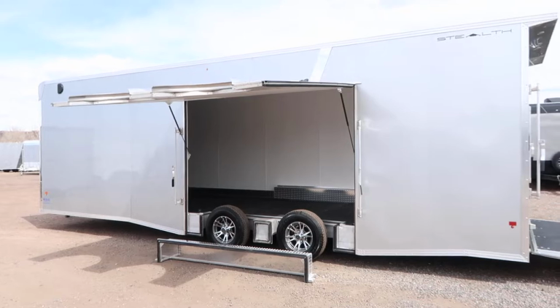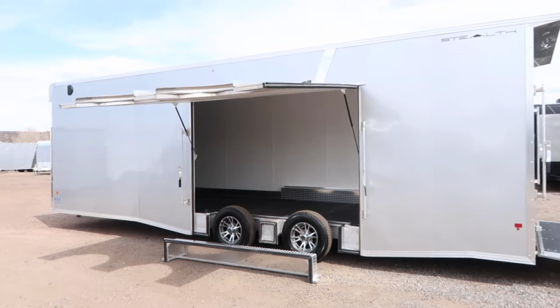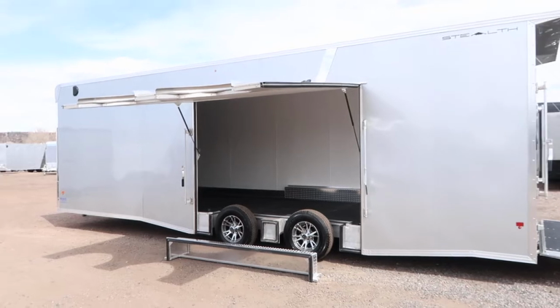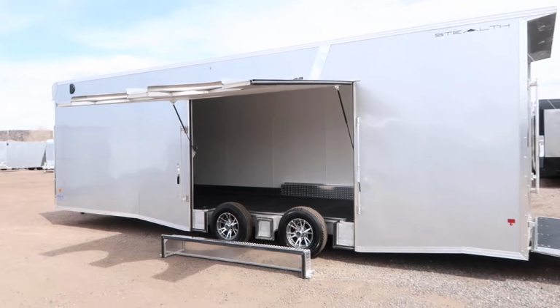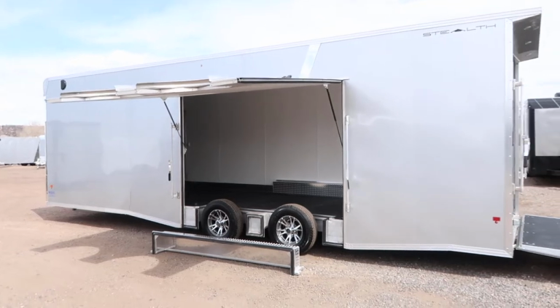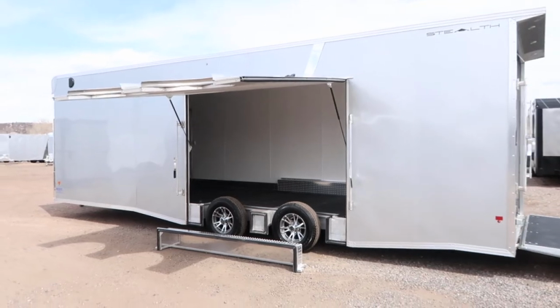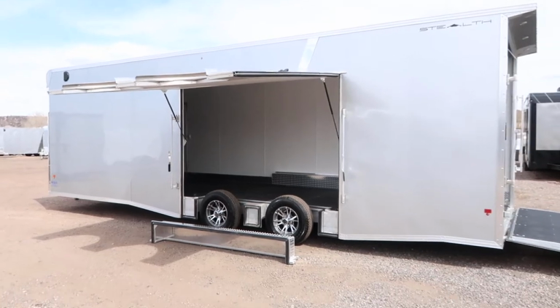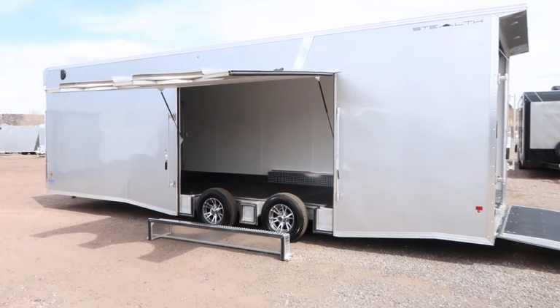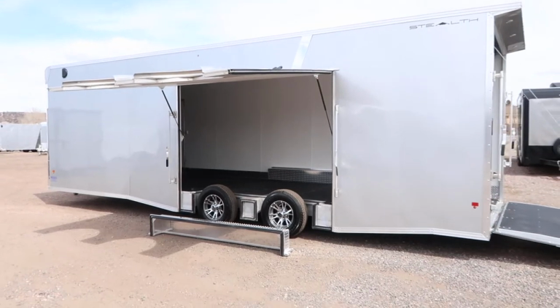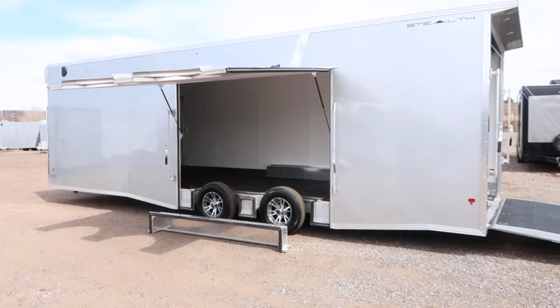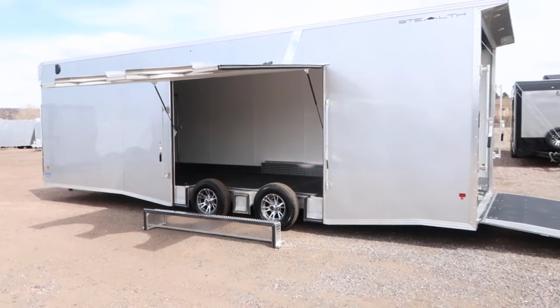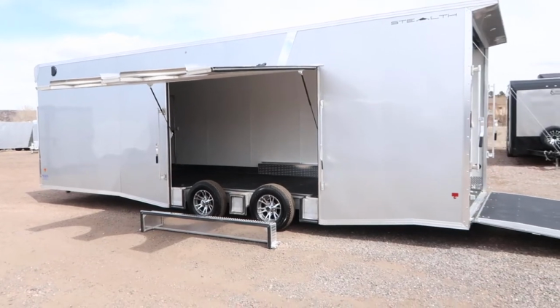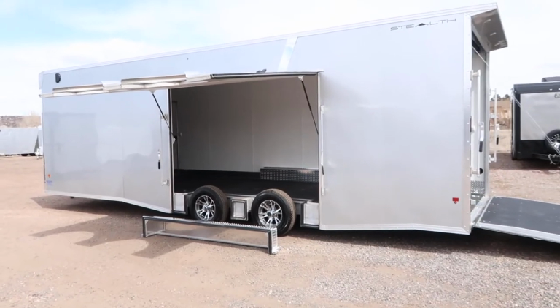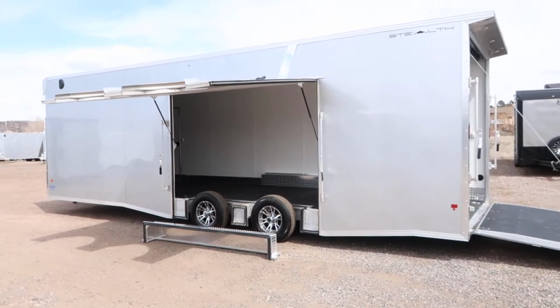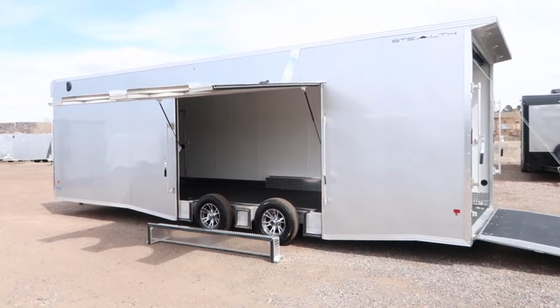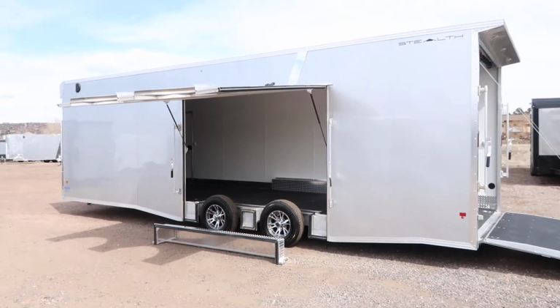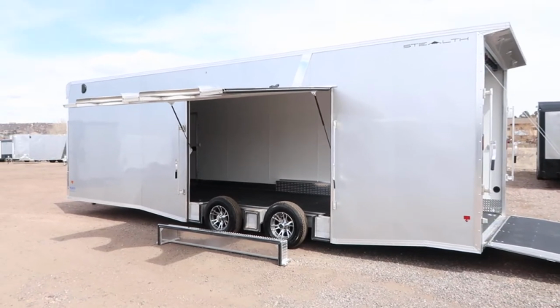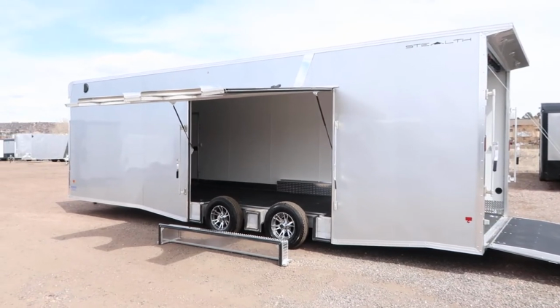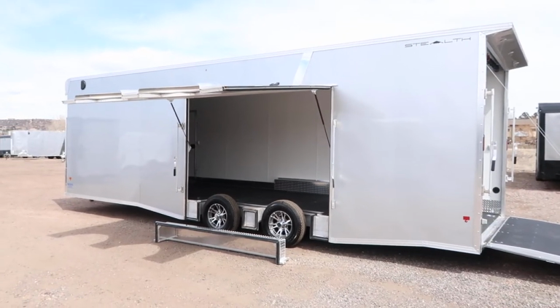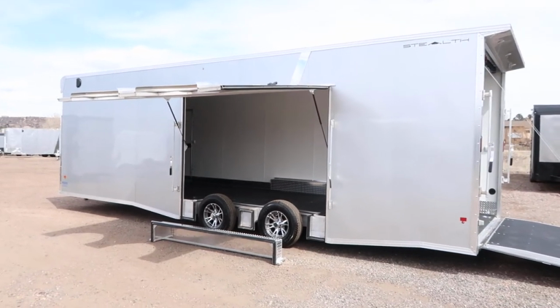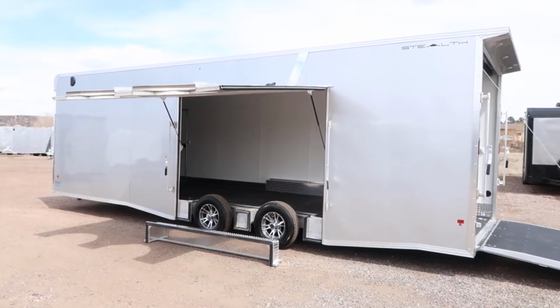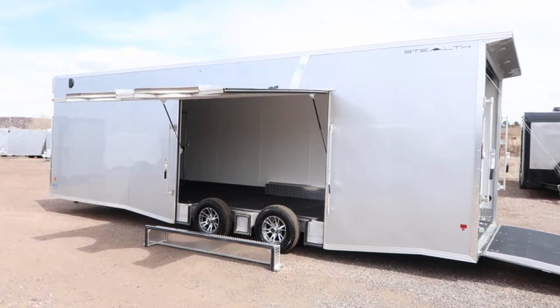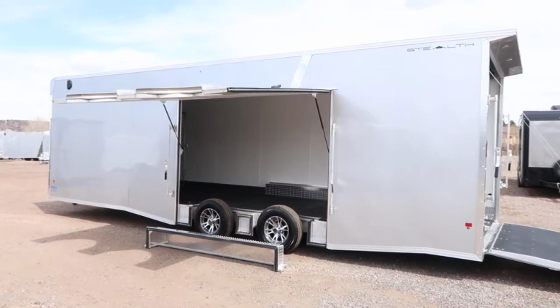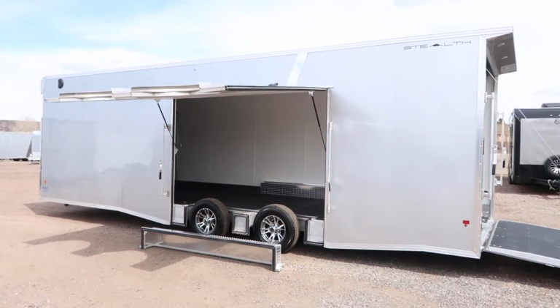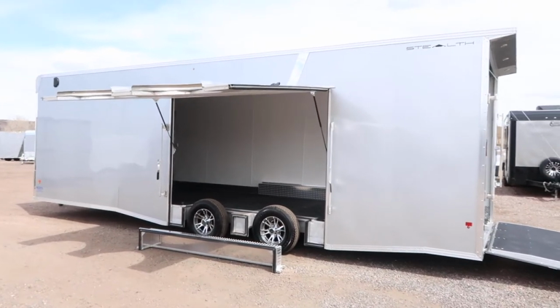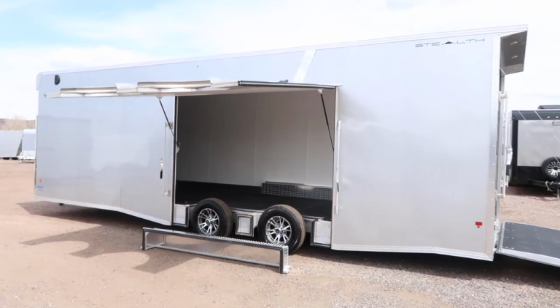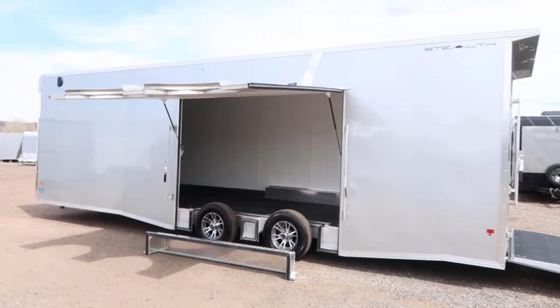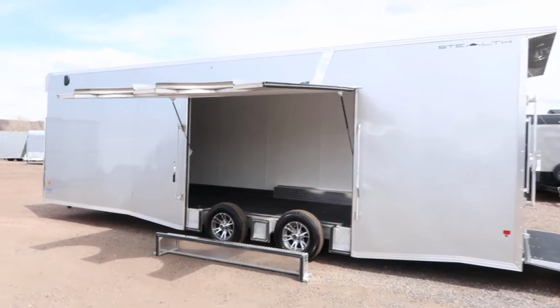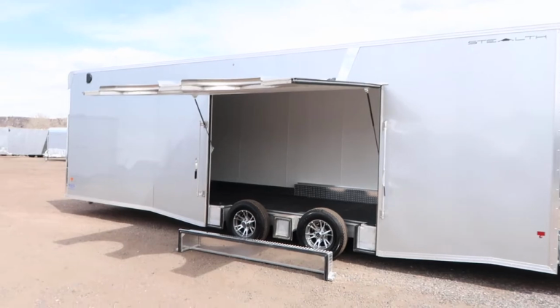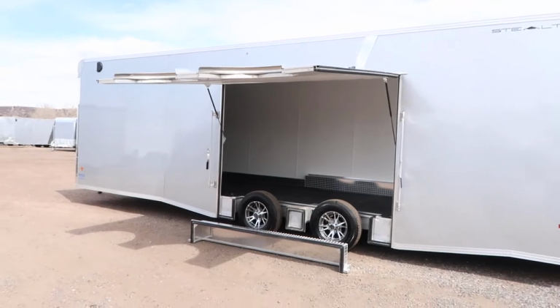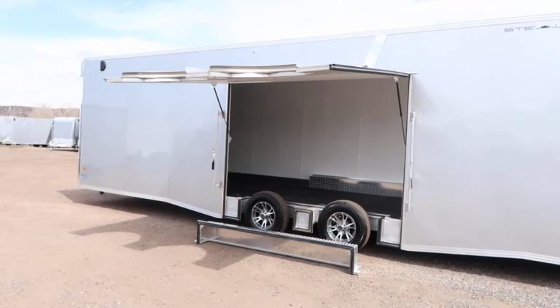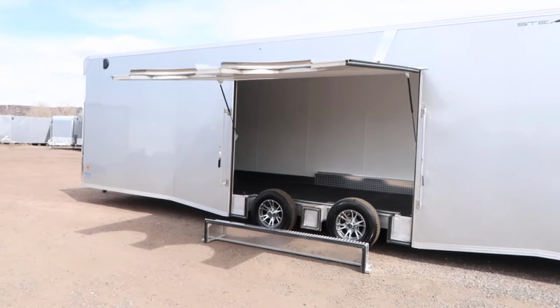Hey guys, it's Colorado Trailers. Super excited to have this gorgeous eight and a half by 28 all-aluminum Stealth back in stock.